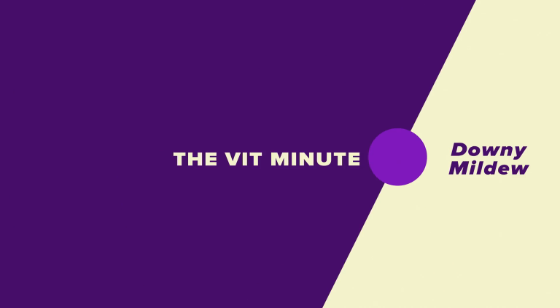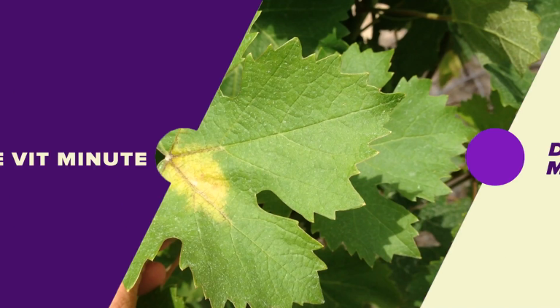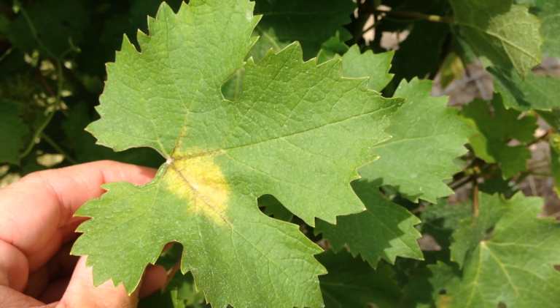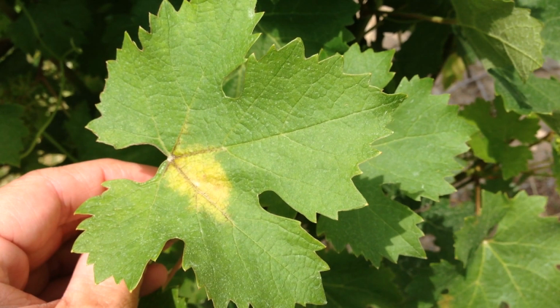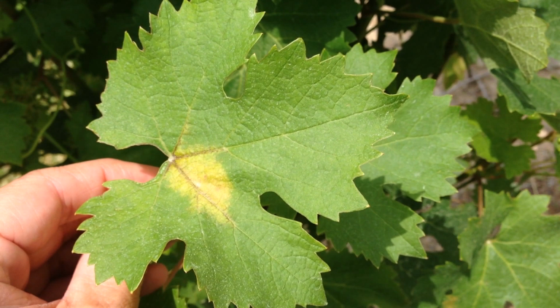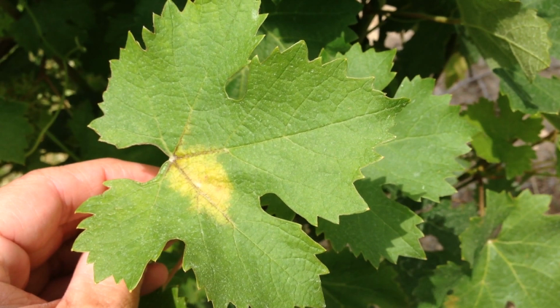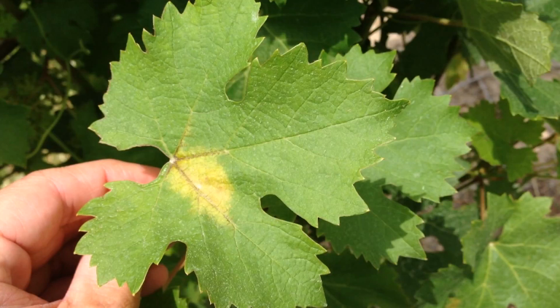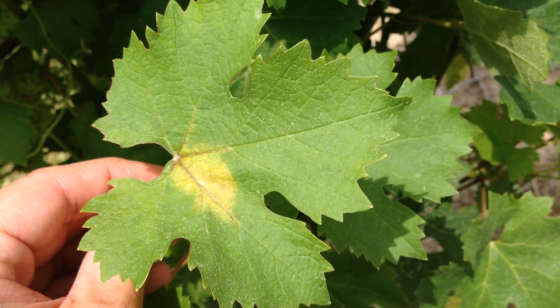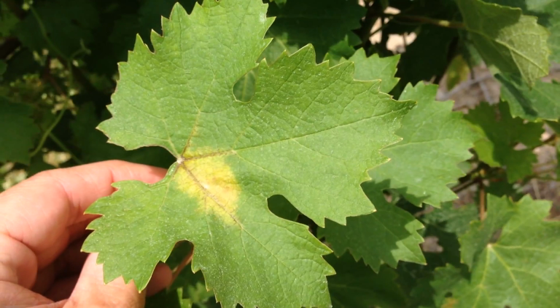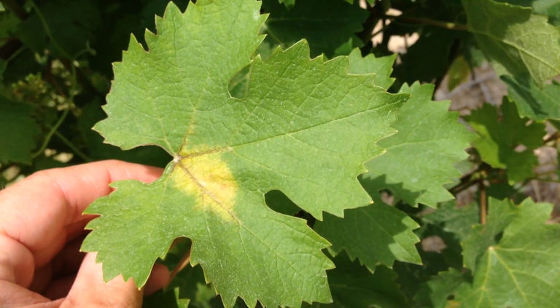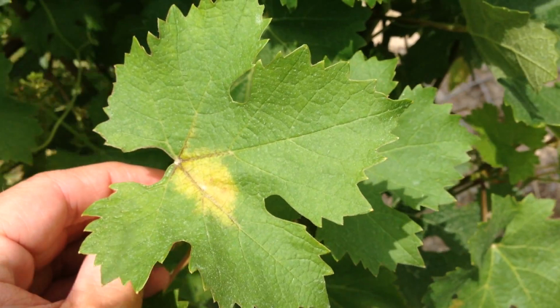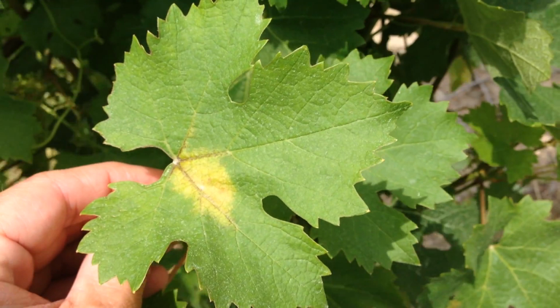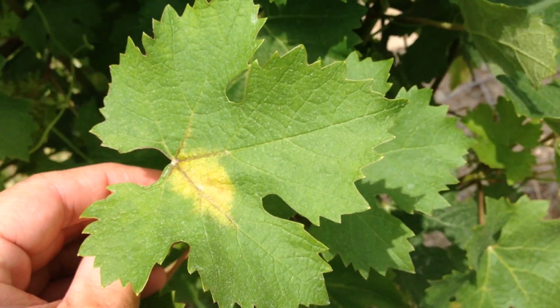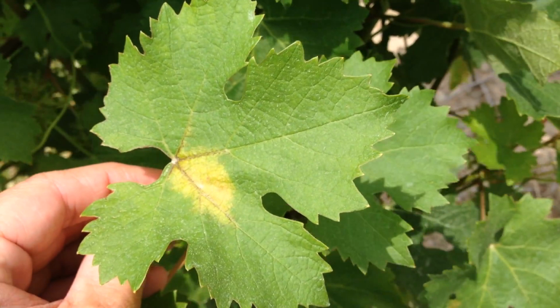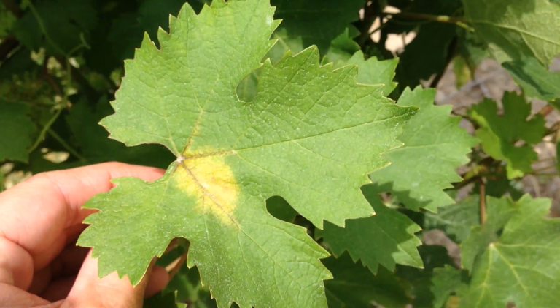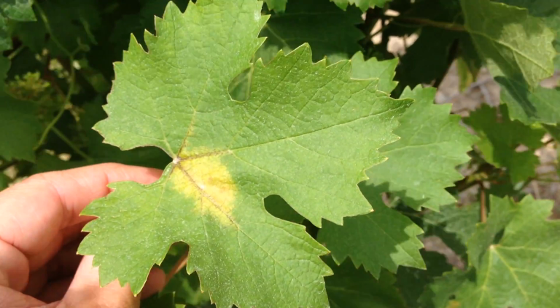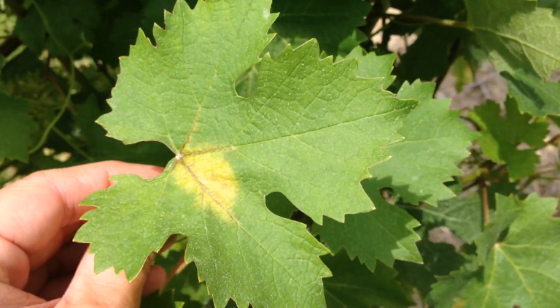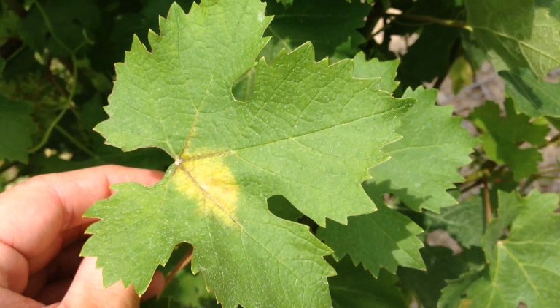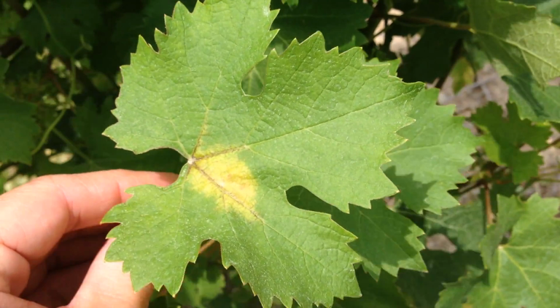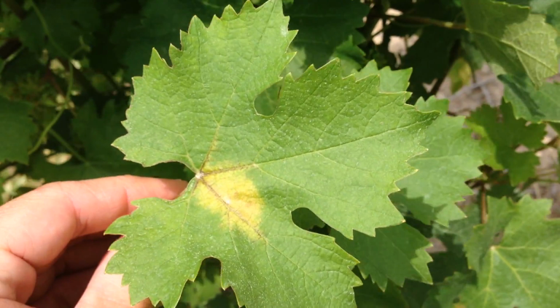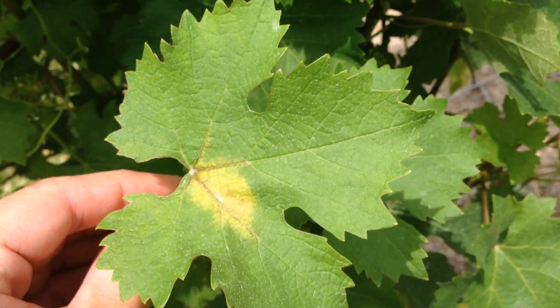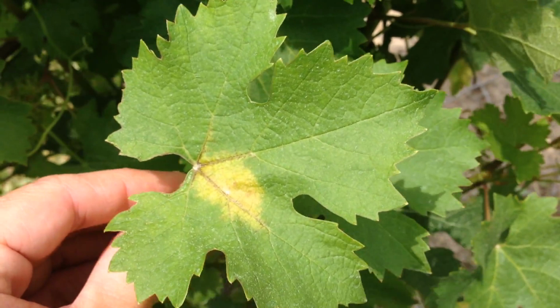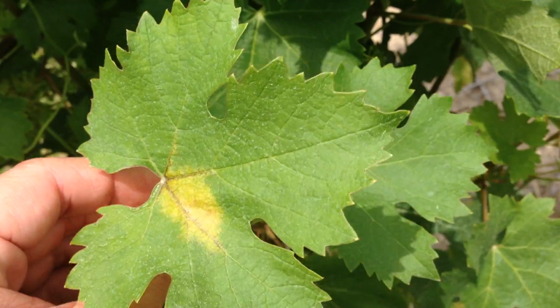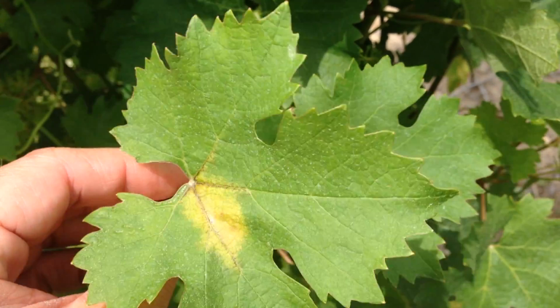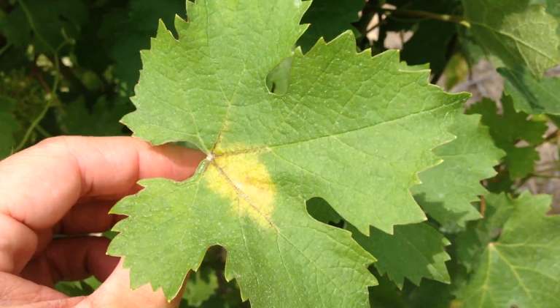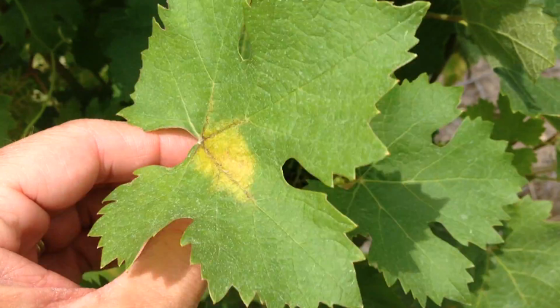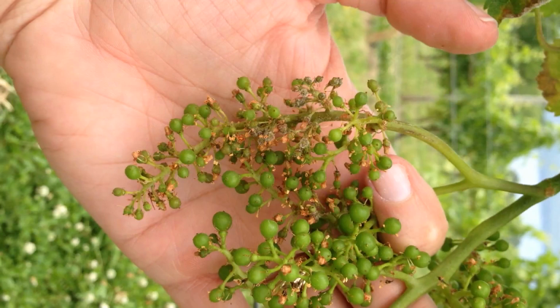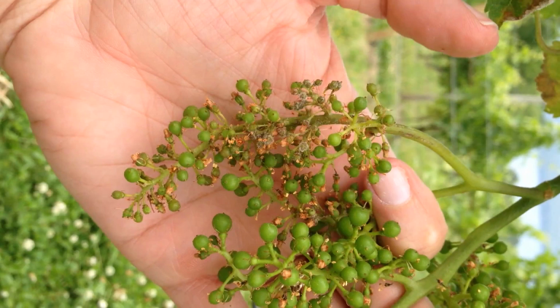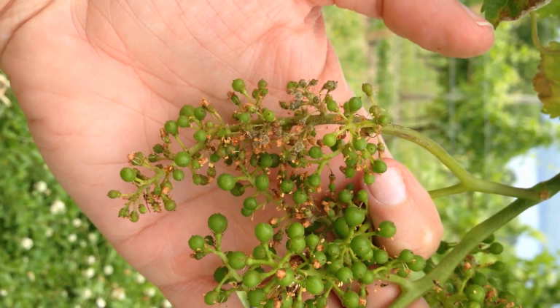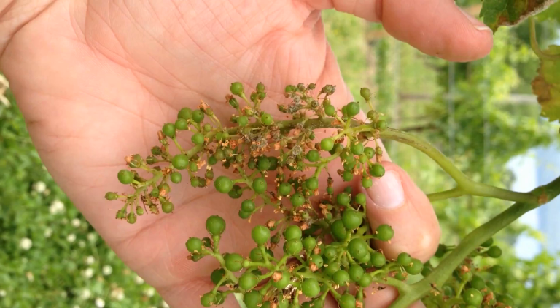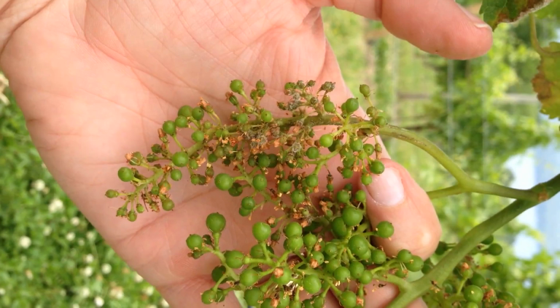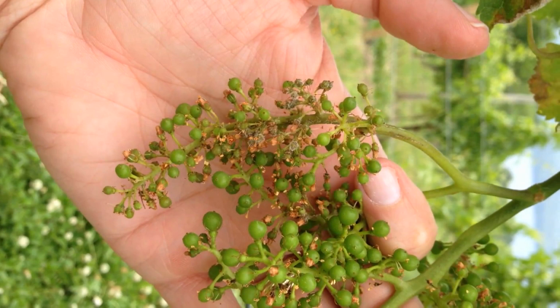Downy mildew is one of the major fungal diseases of grapes. It's capable of infecting the leaves, the cluster stems, as well as the berries.